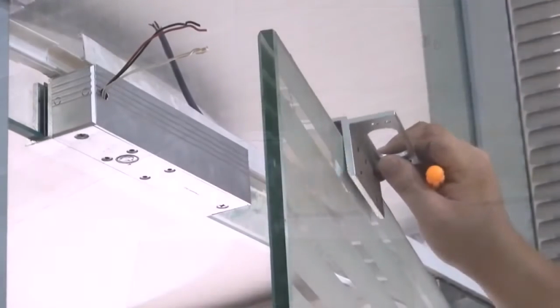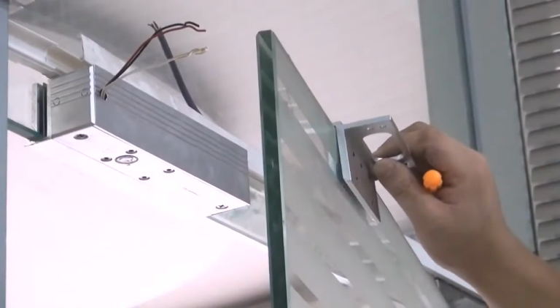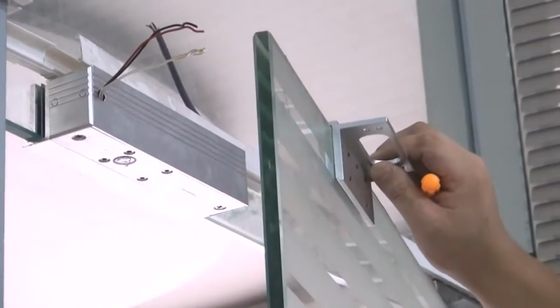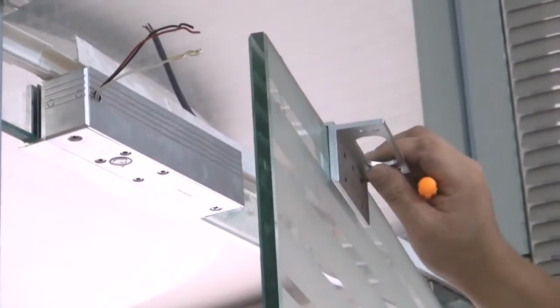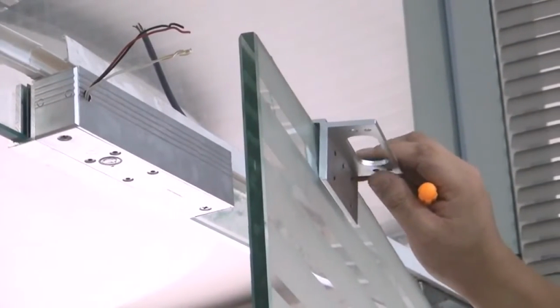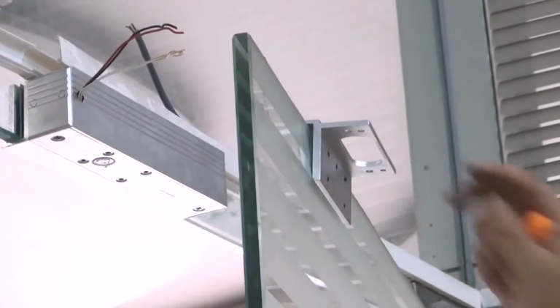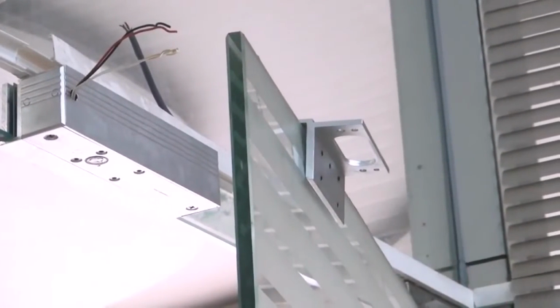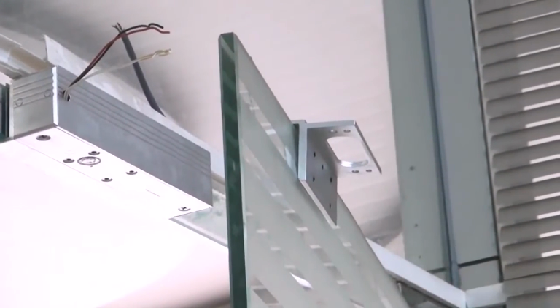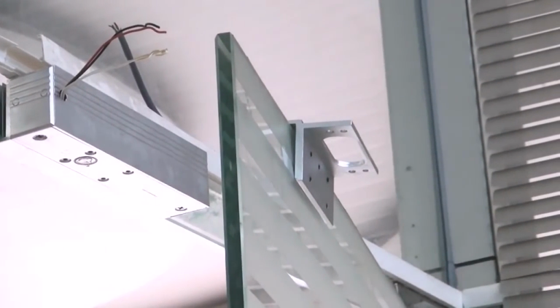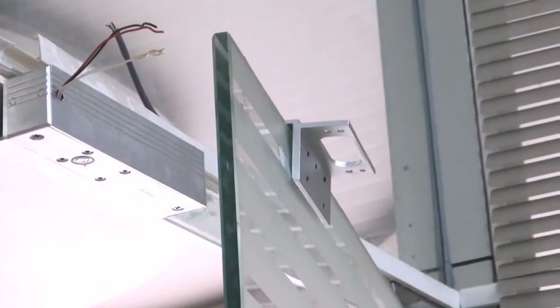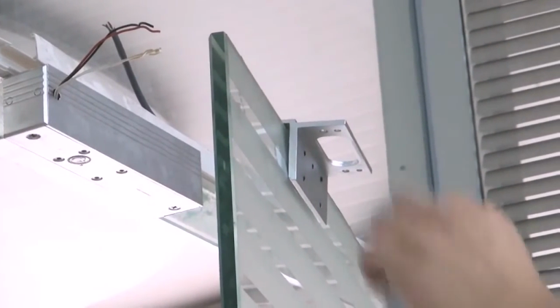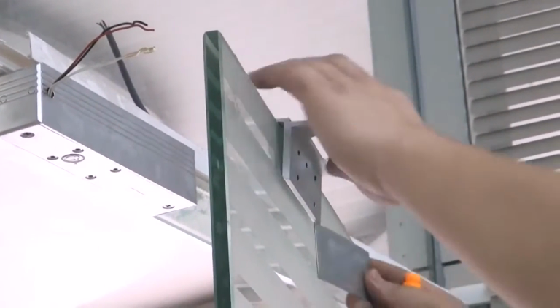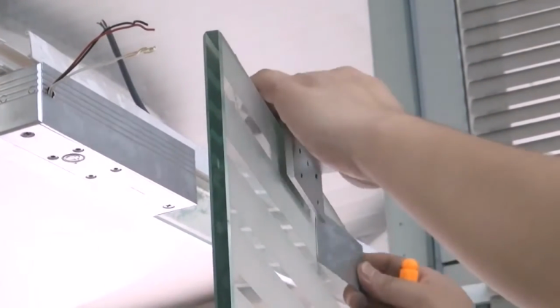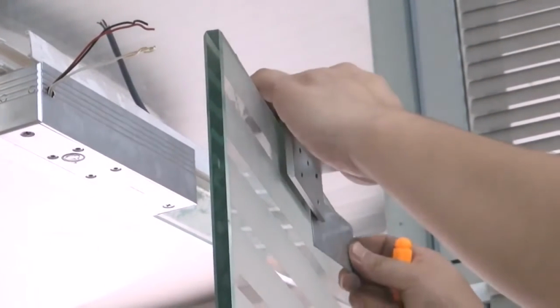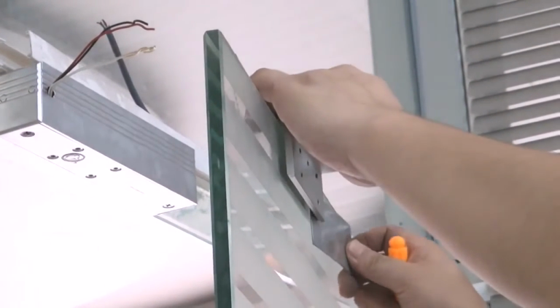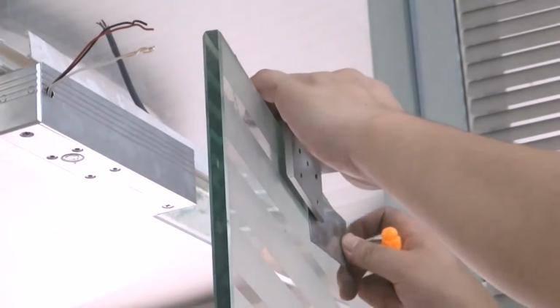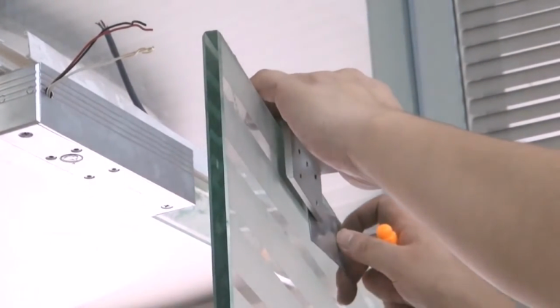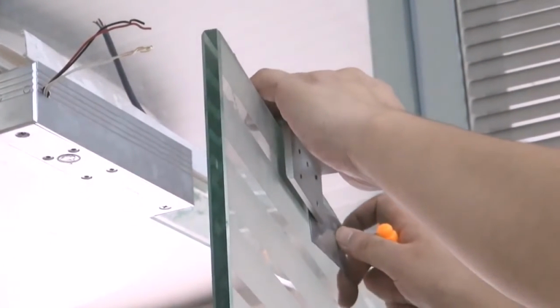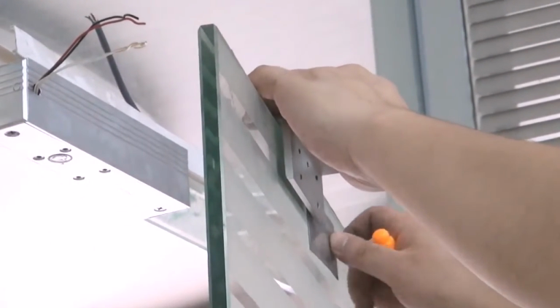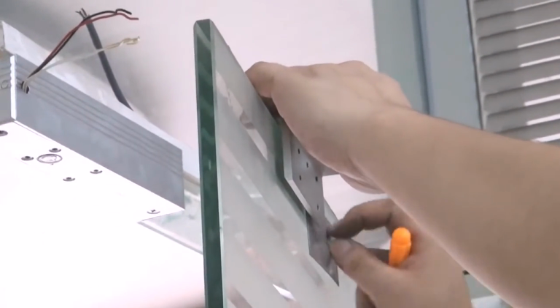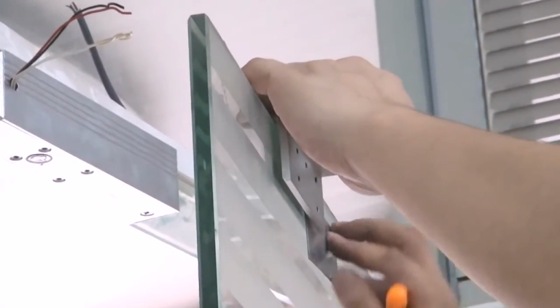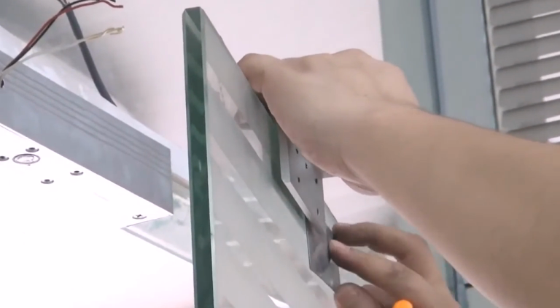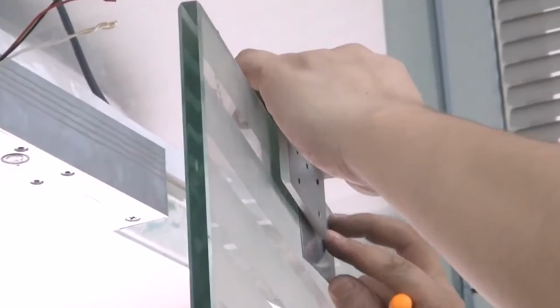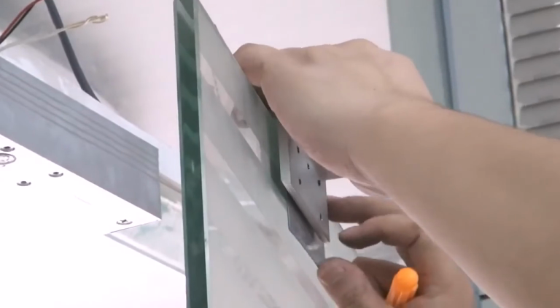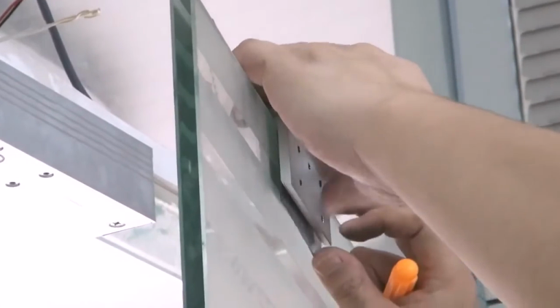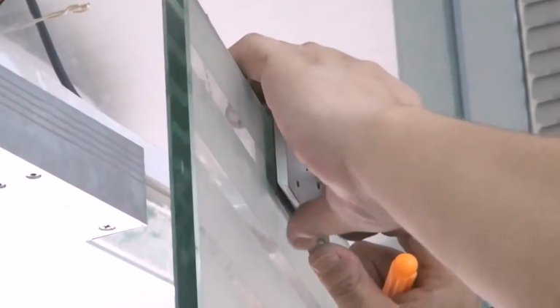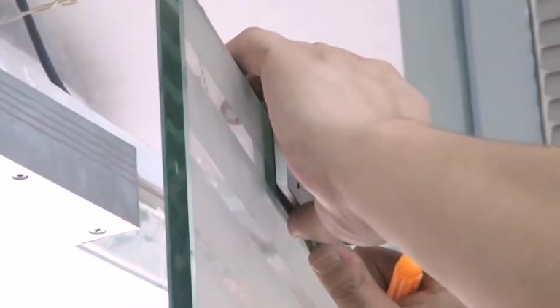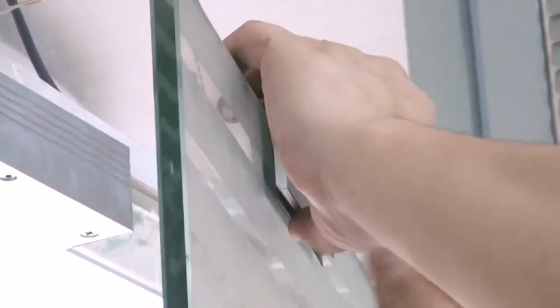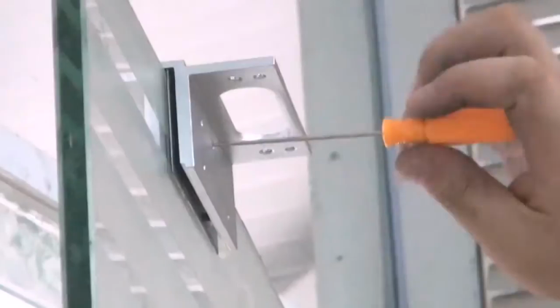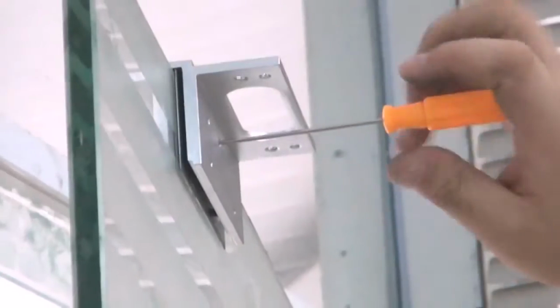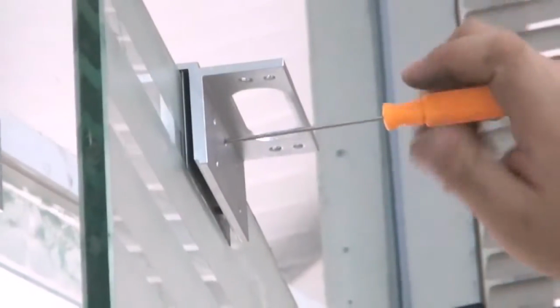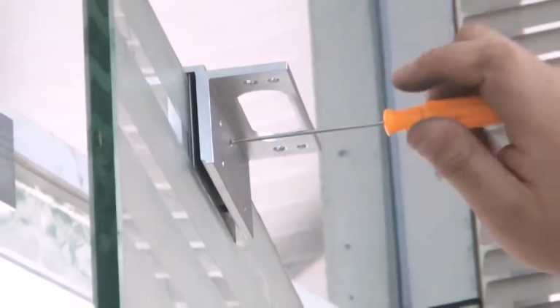Place the lower U-shaped door clamp accordingly. After adjusting the position of the door clamp, please drill in the screws carefully.